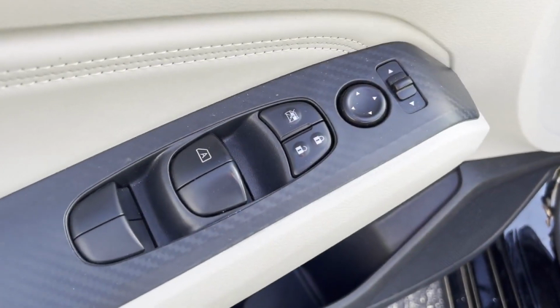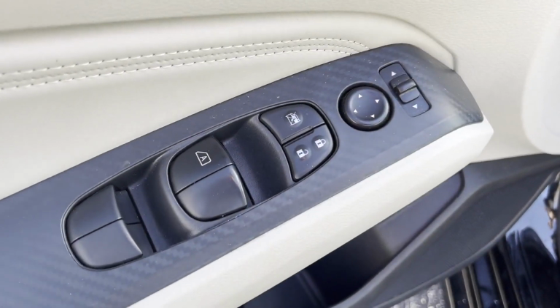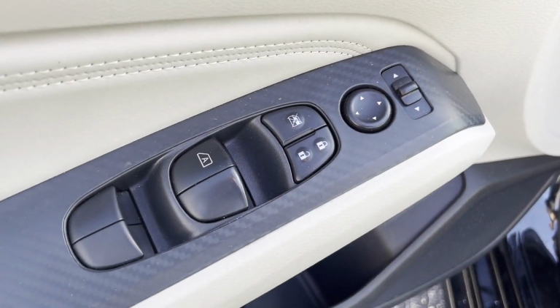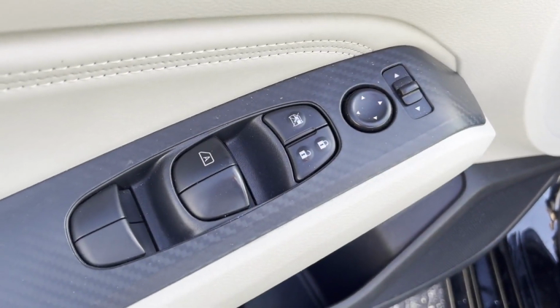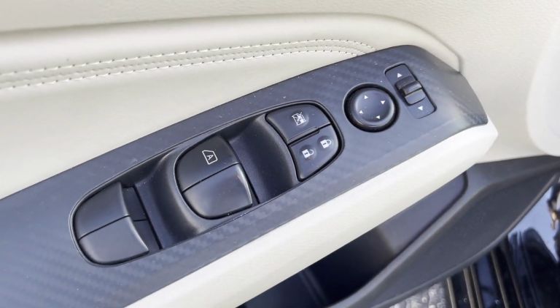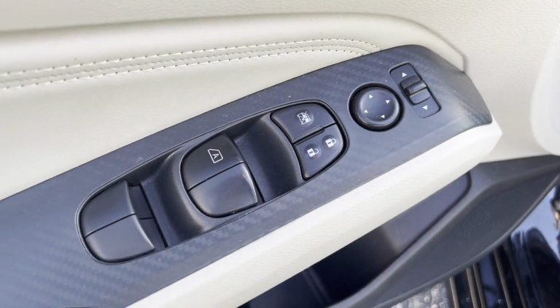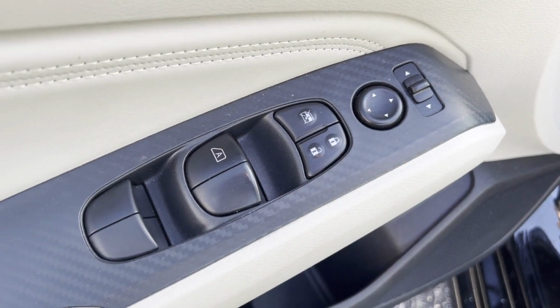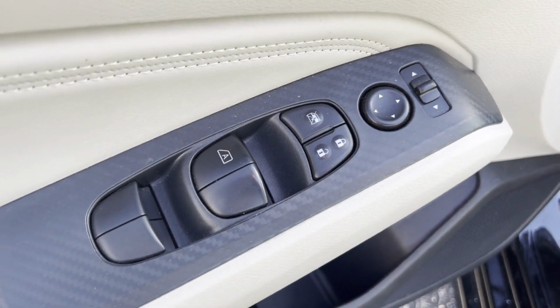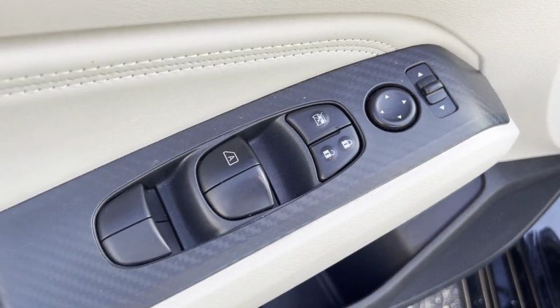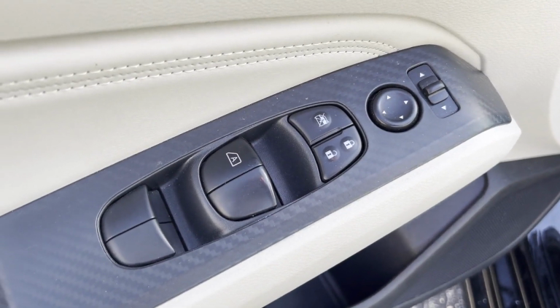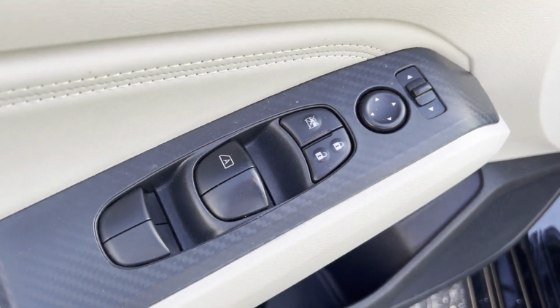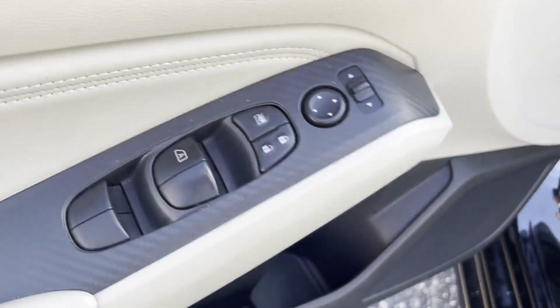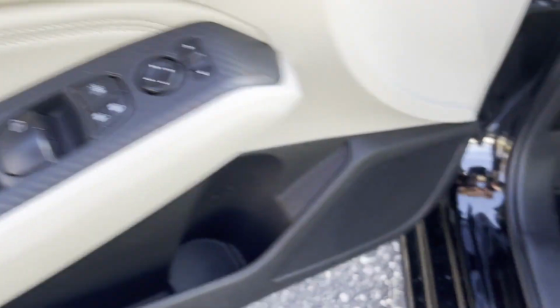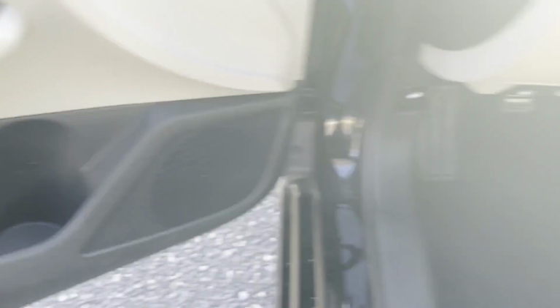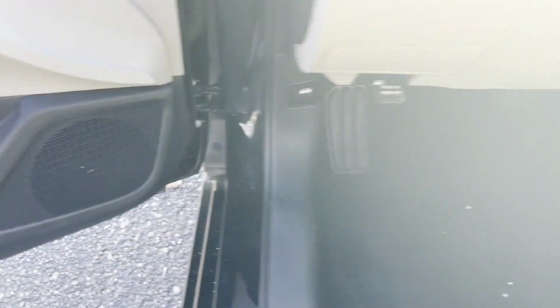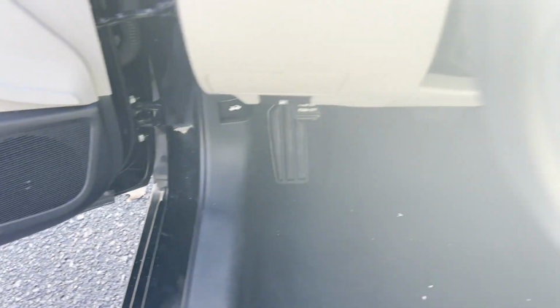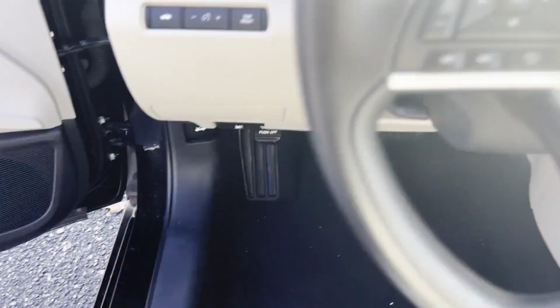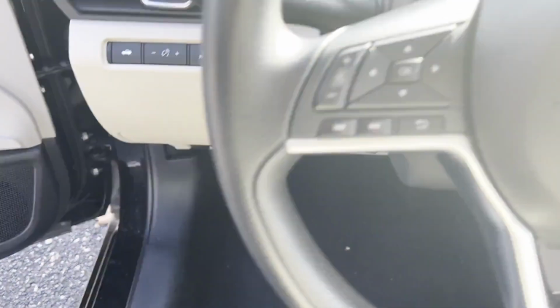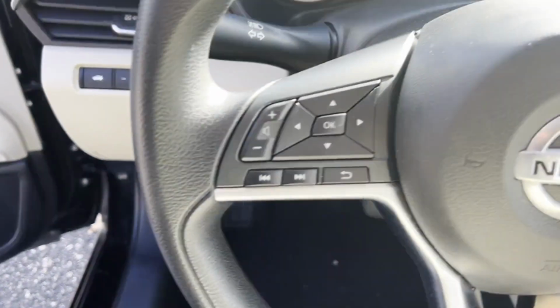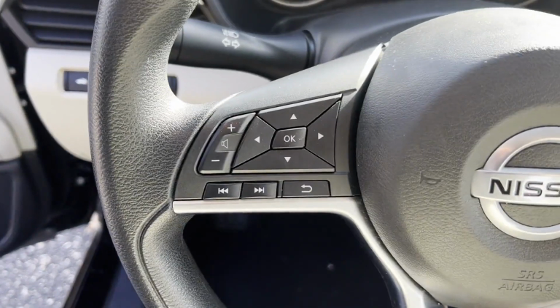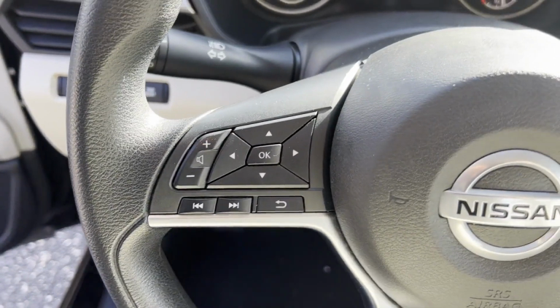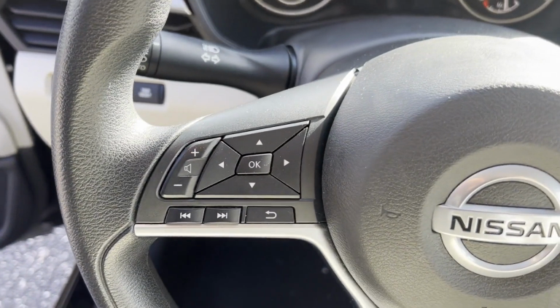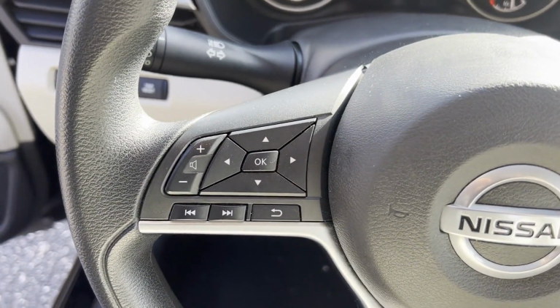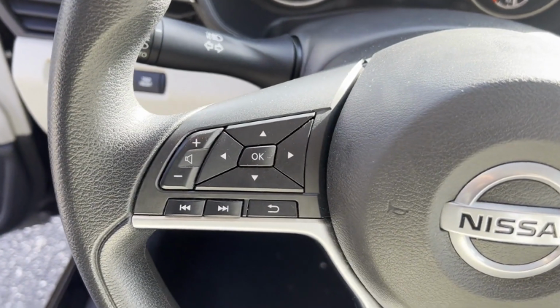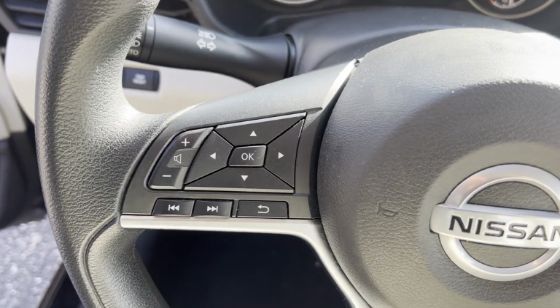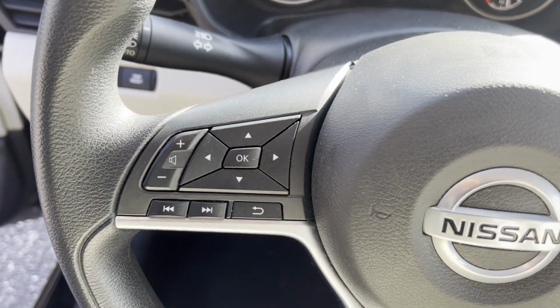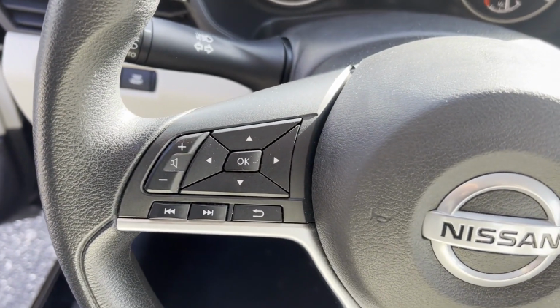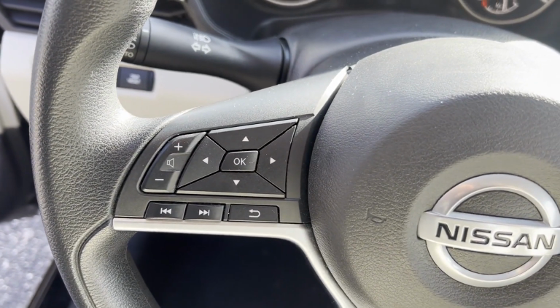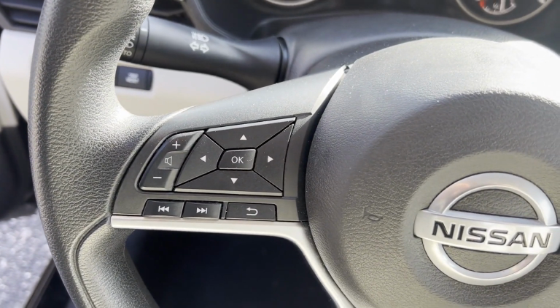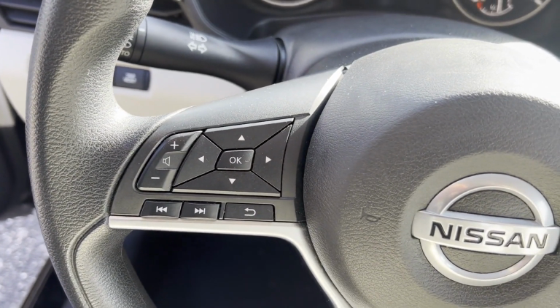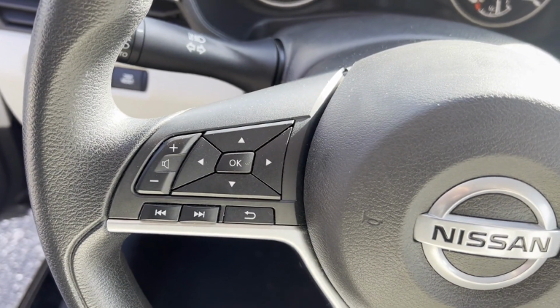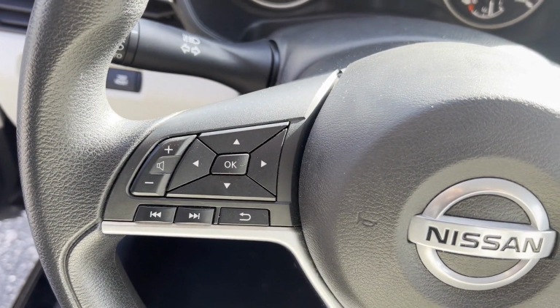steering wheel audio controls, engine immobilizer, automatic headlights, auxiliary input, stability control, passenger side airbag sensor.